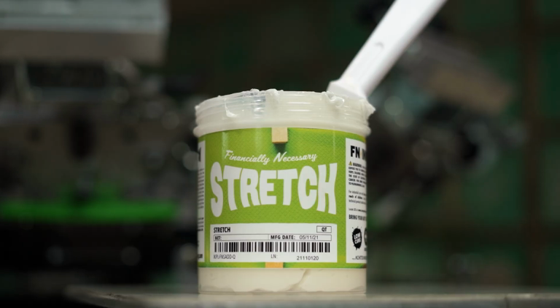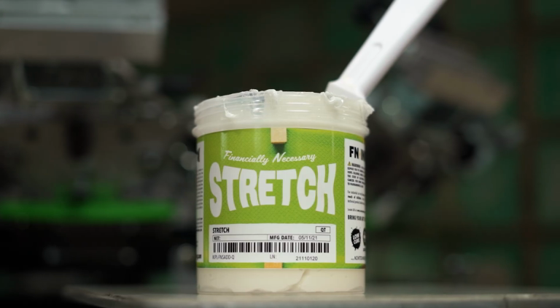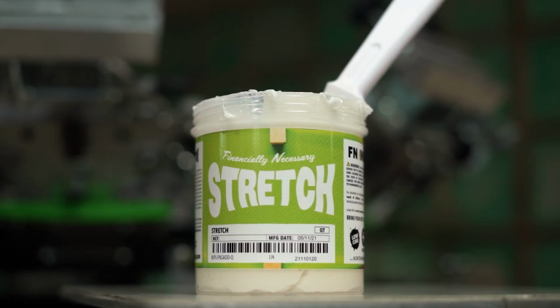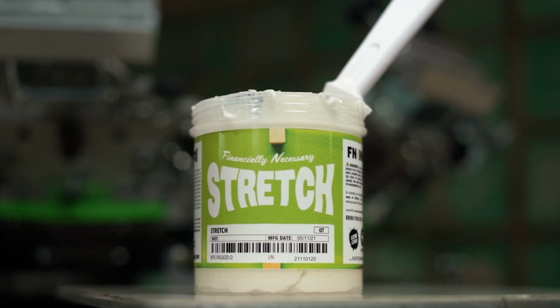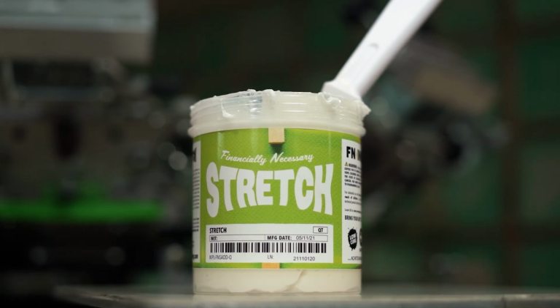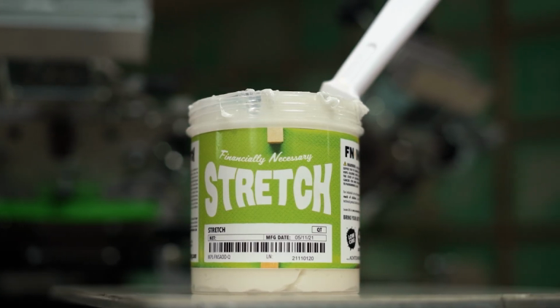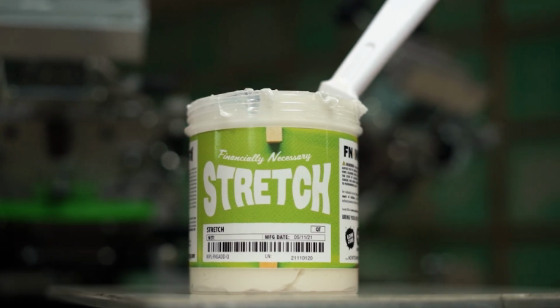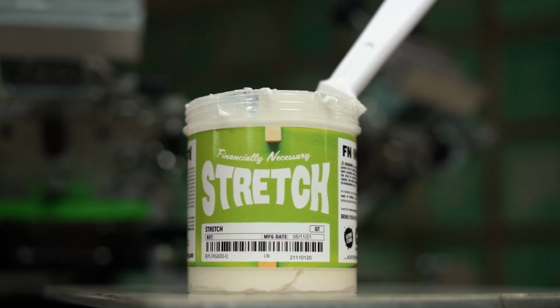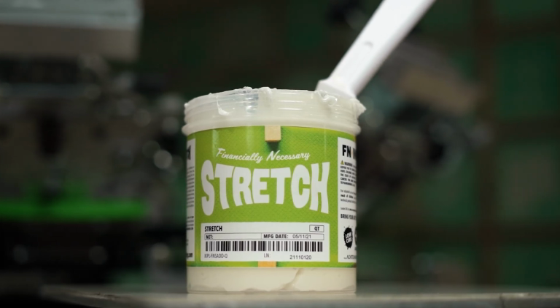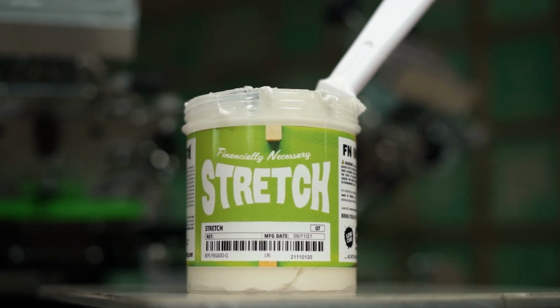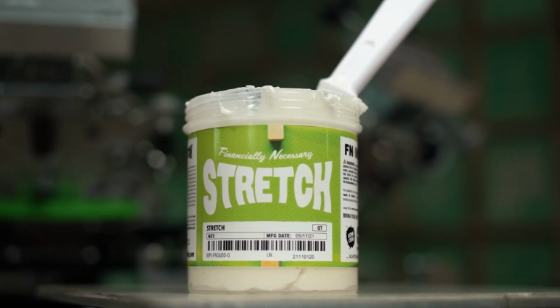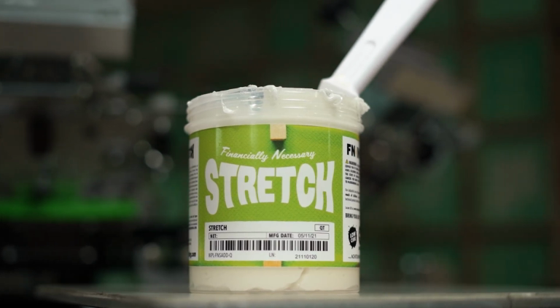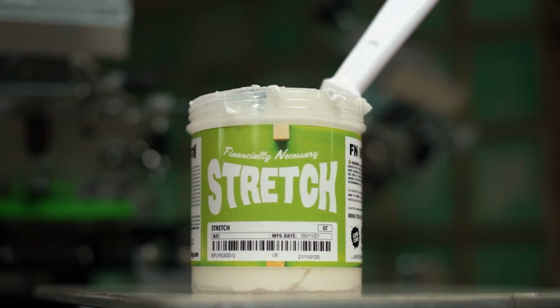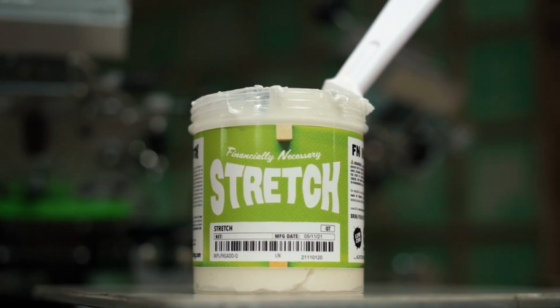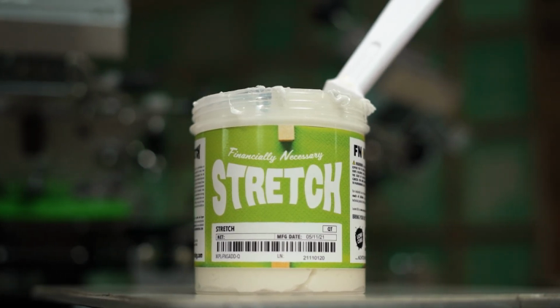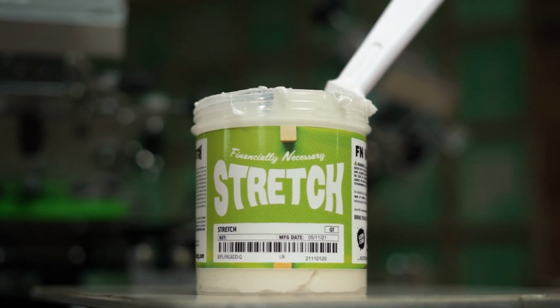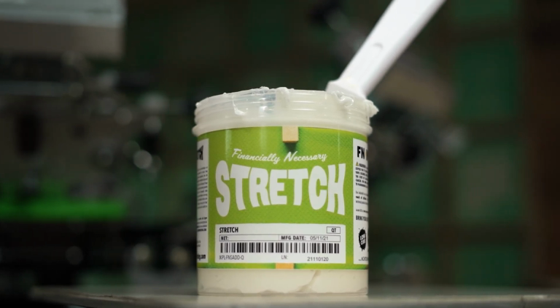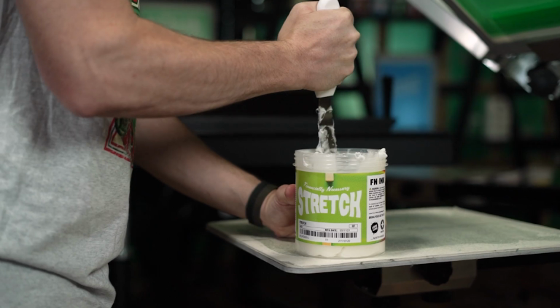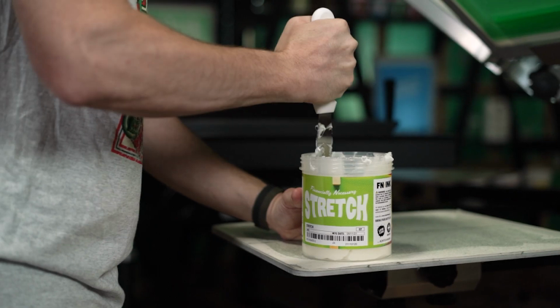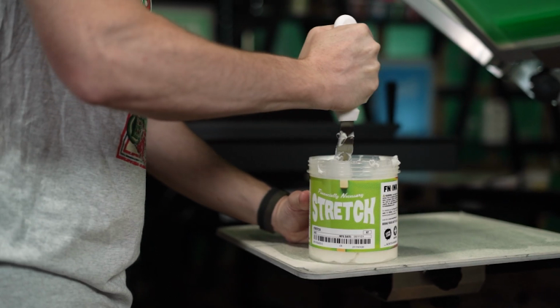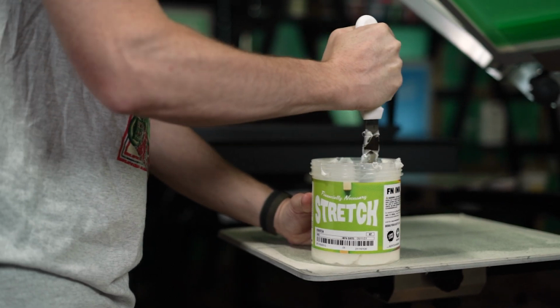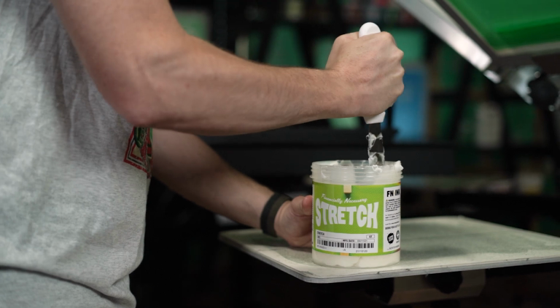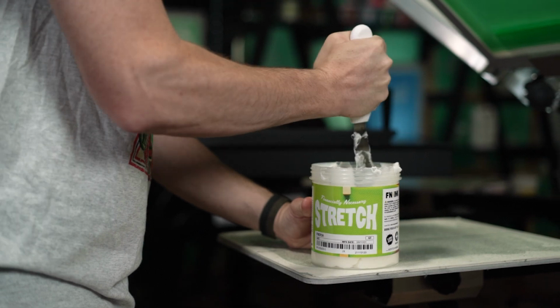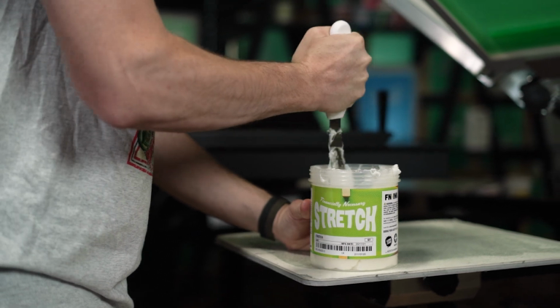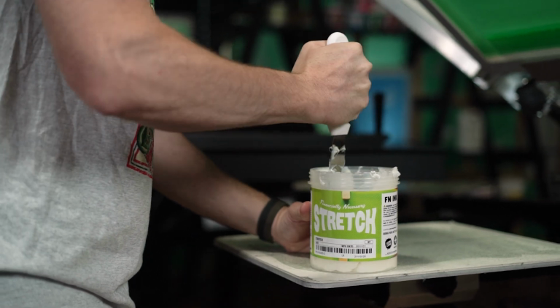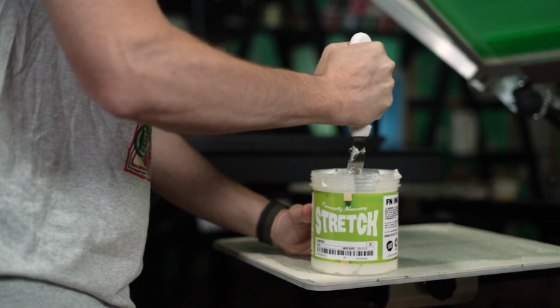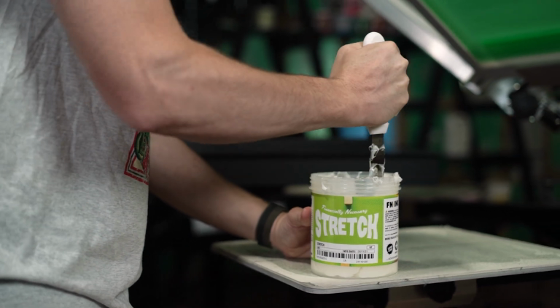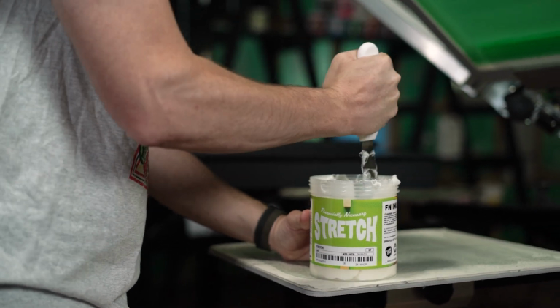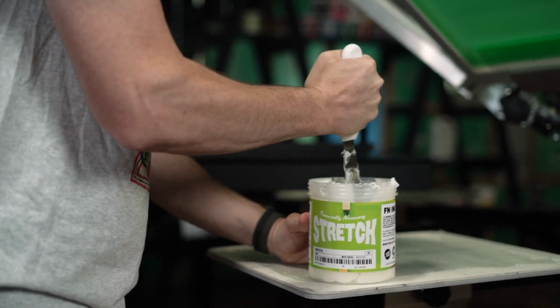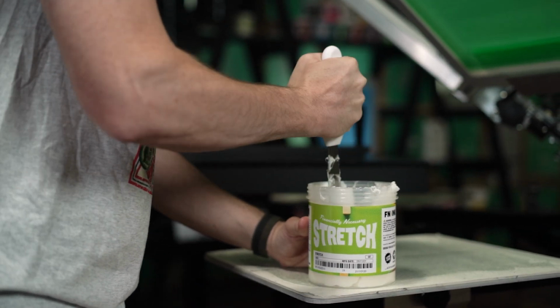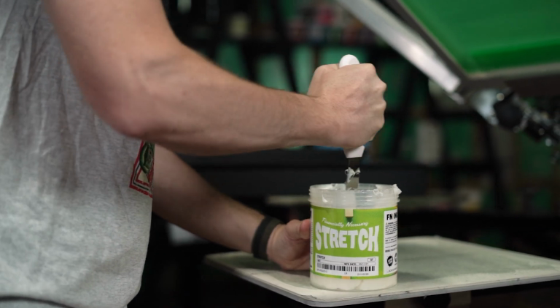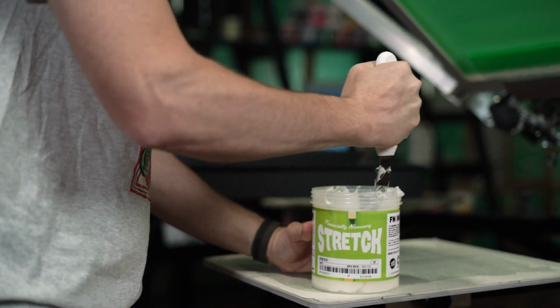Stretch ink works as a foil adhesive because it's stickier than standard plastisol ink. It's not quite as sticky as a true foil adhesive, but it should do the trick.